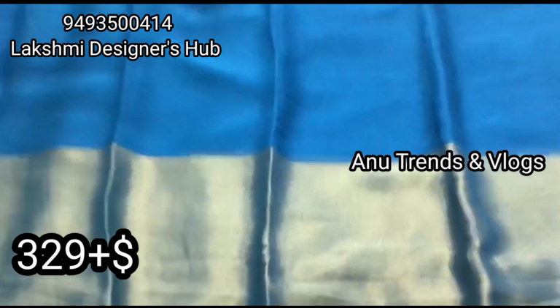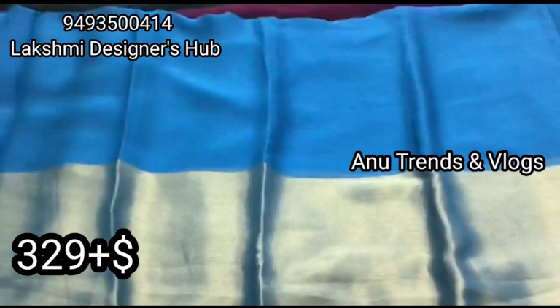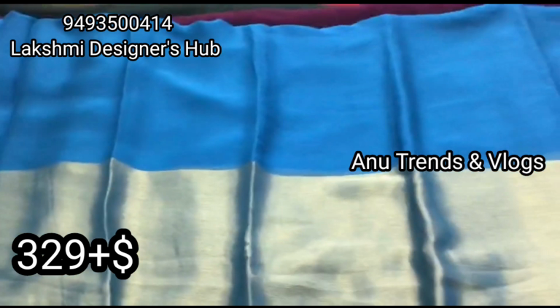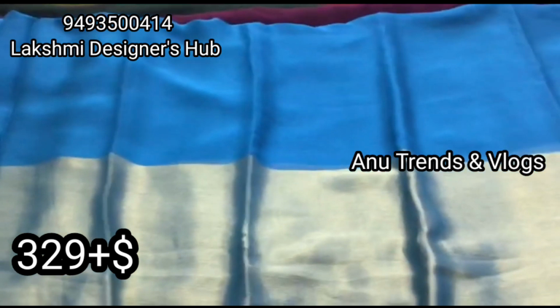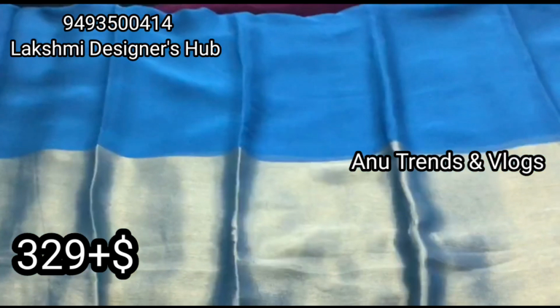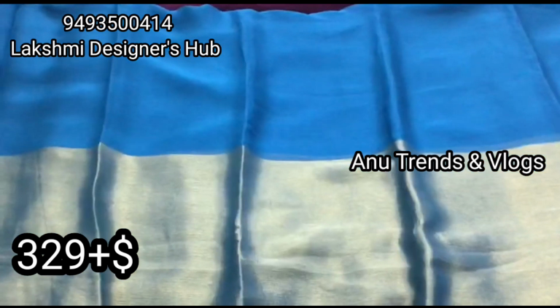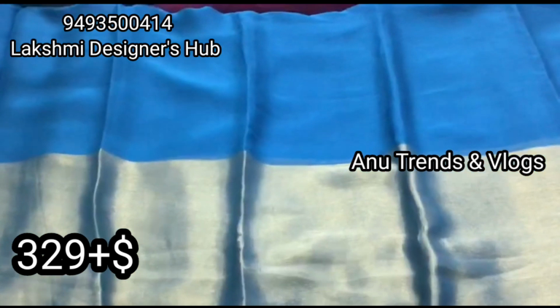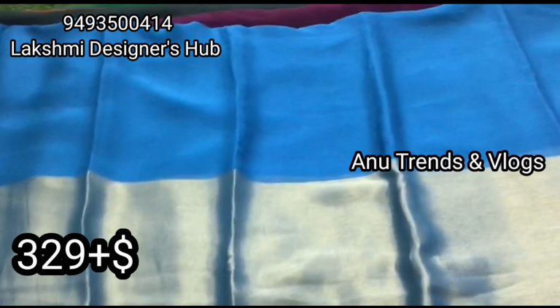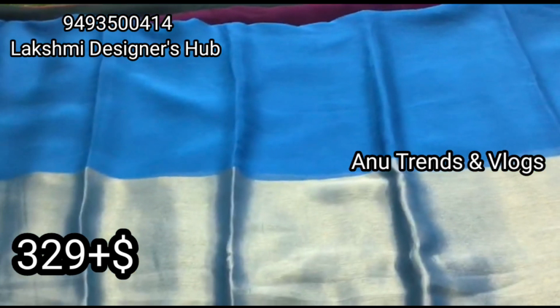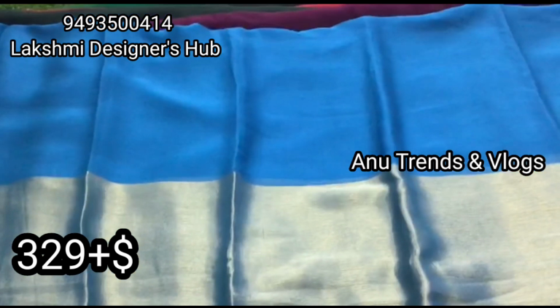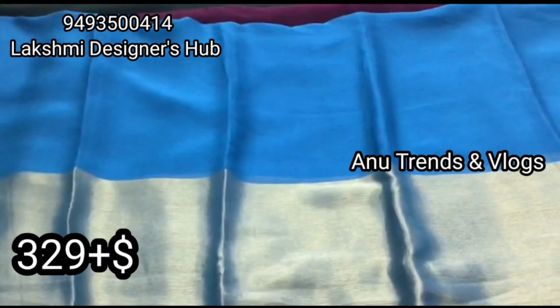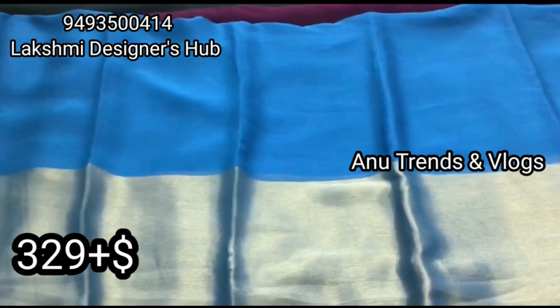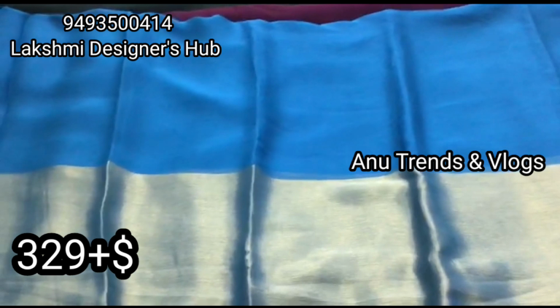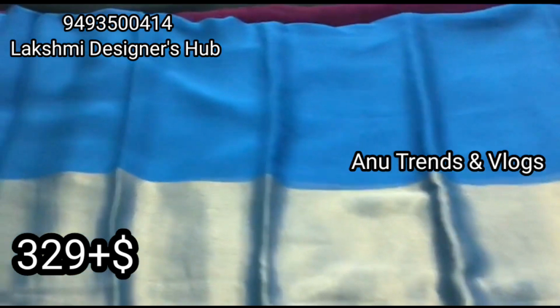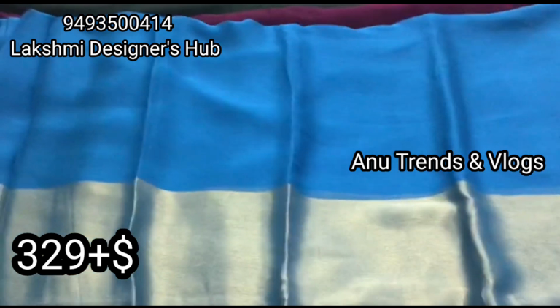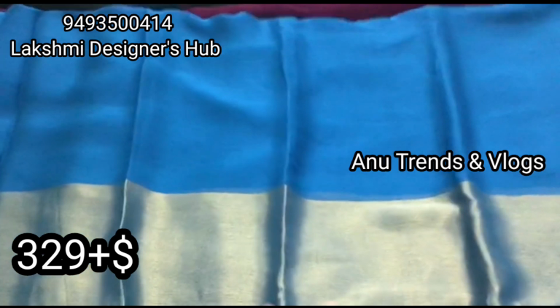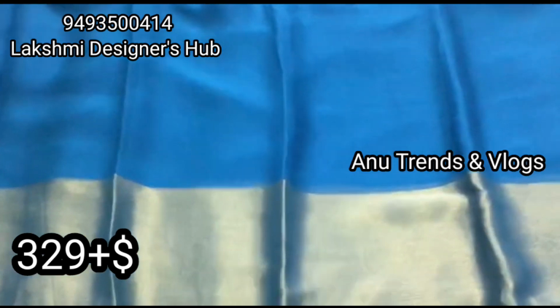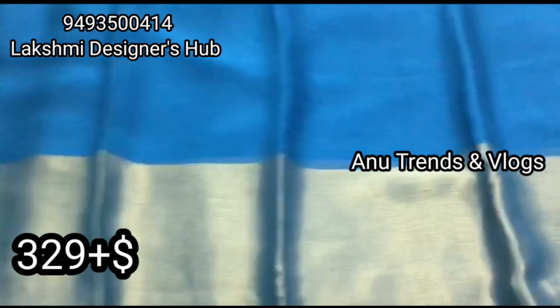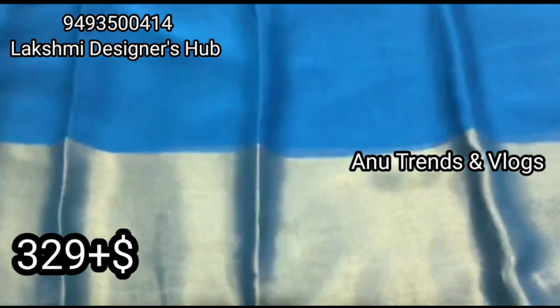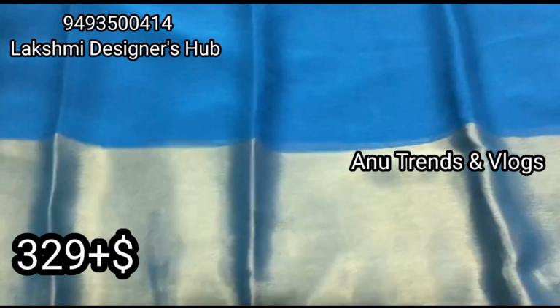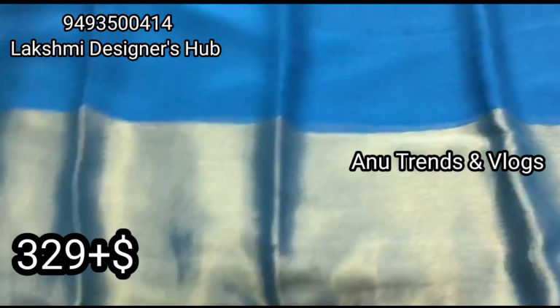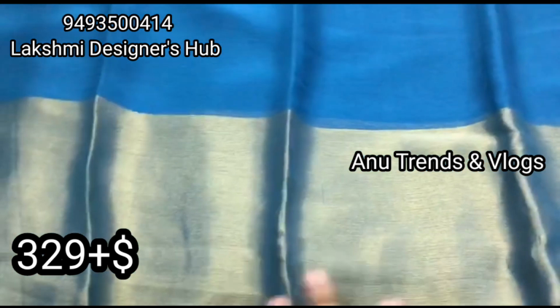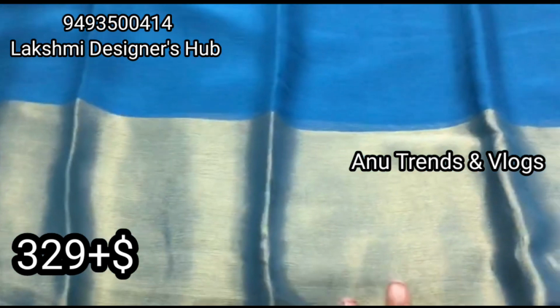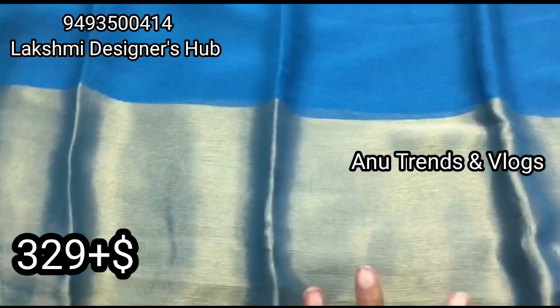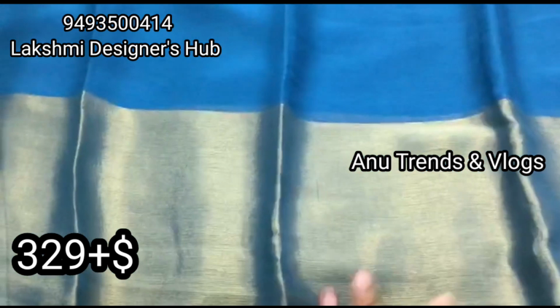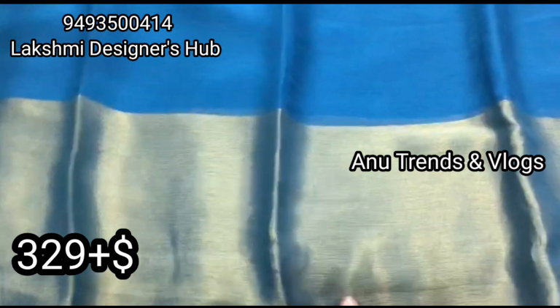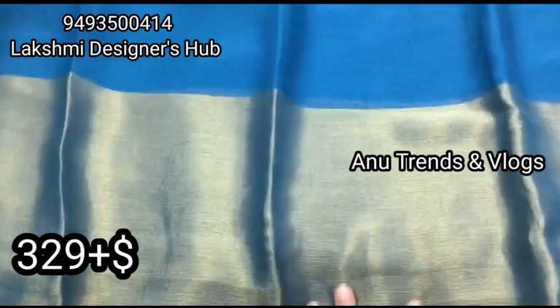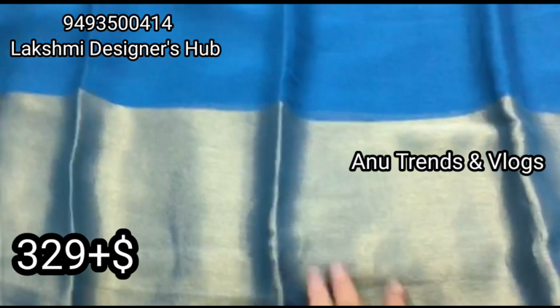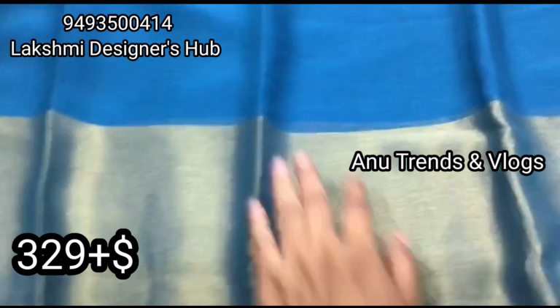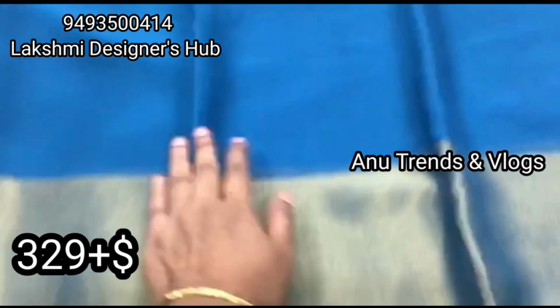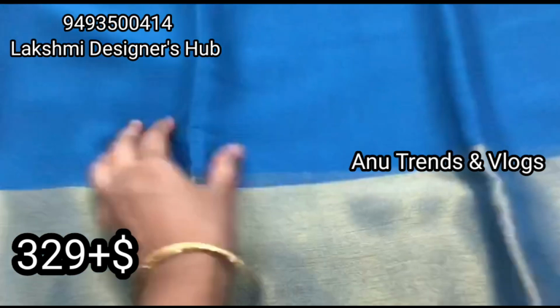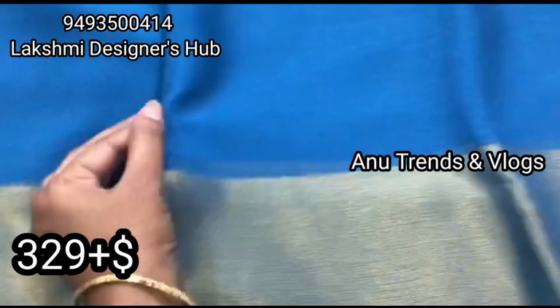This plain saree has a designer blouse. It has a great price — it is also a high price. It is $20.00.